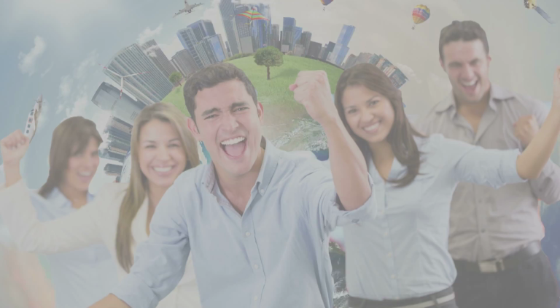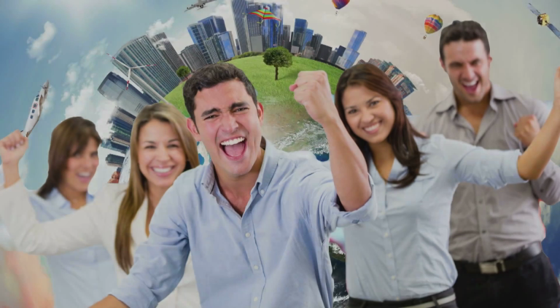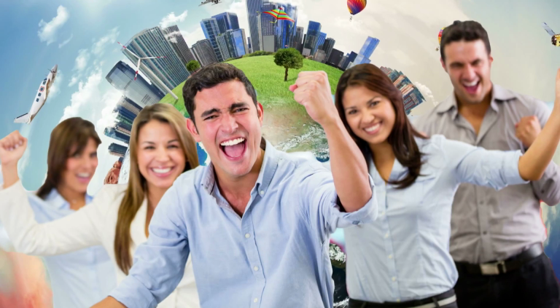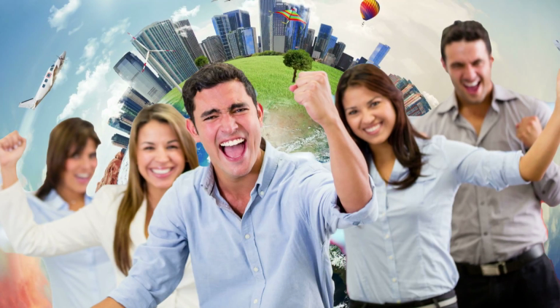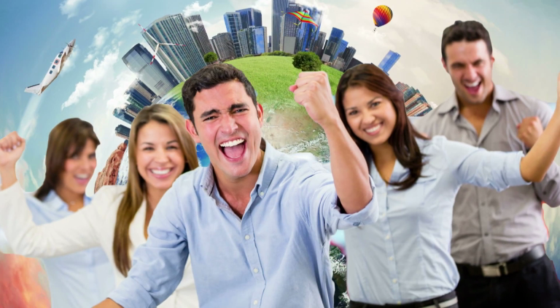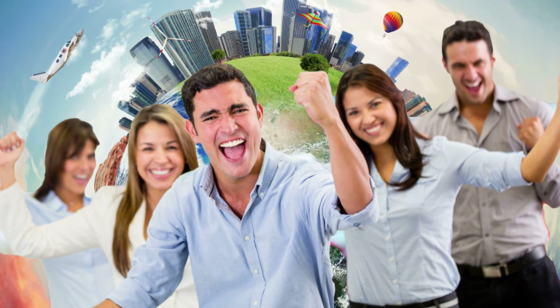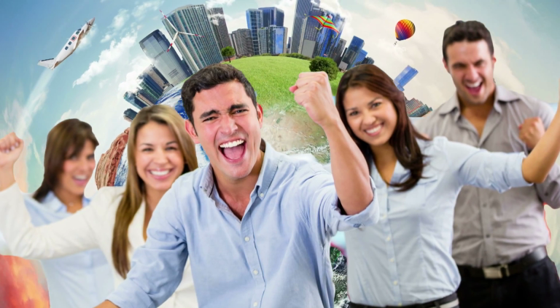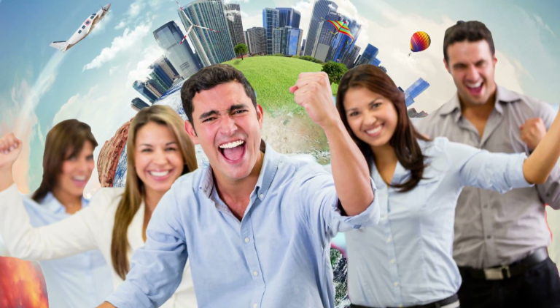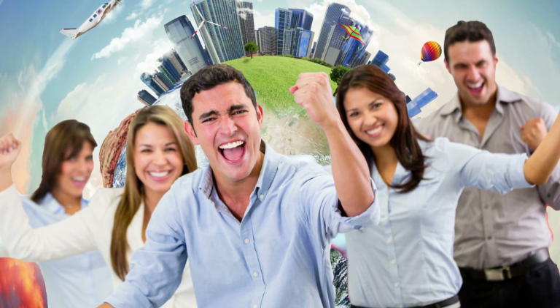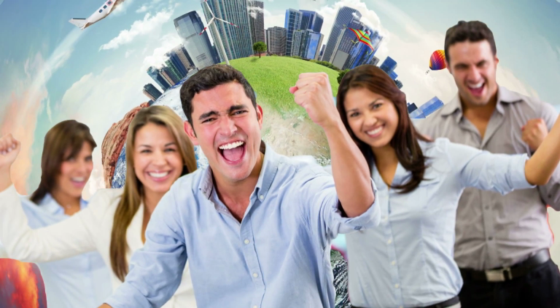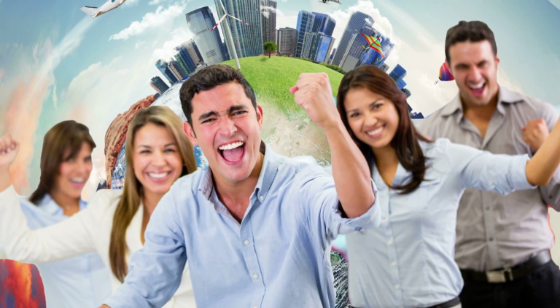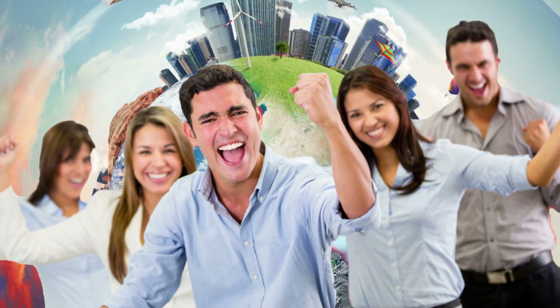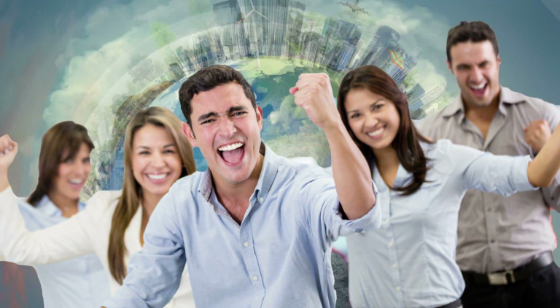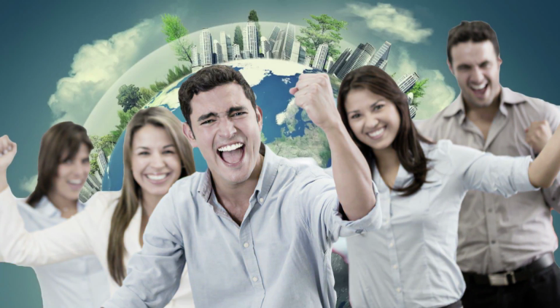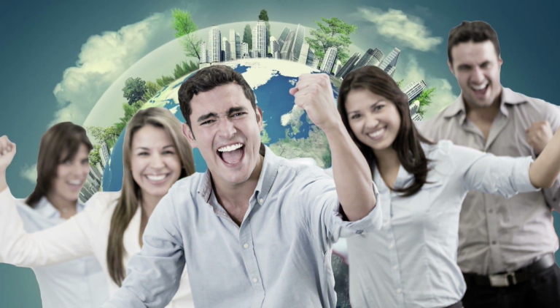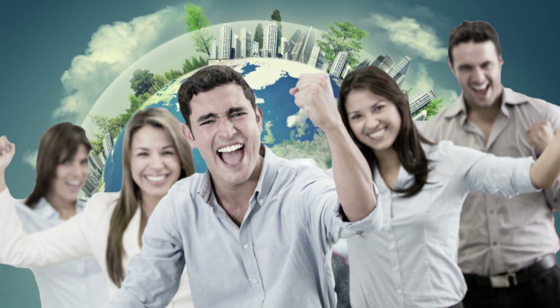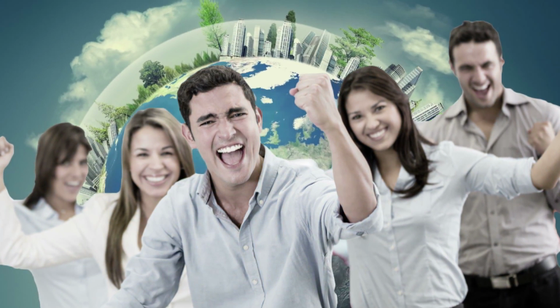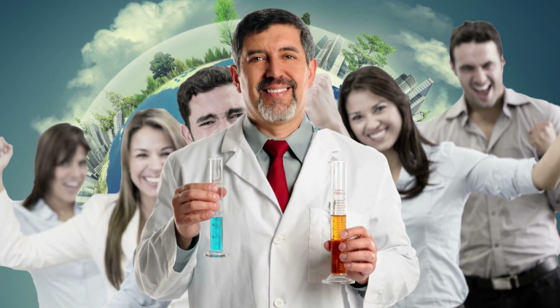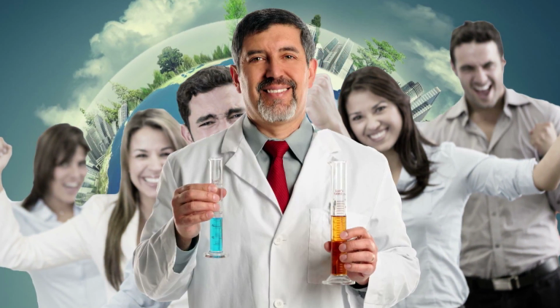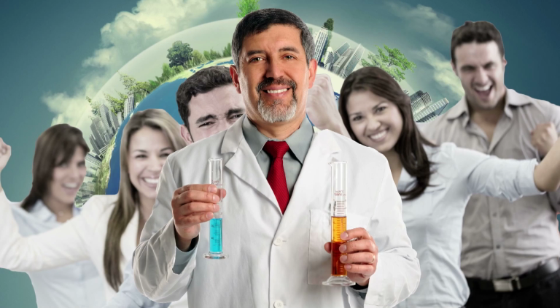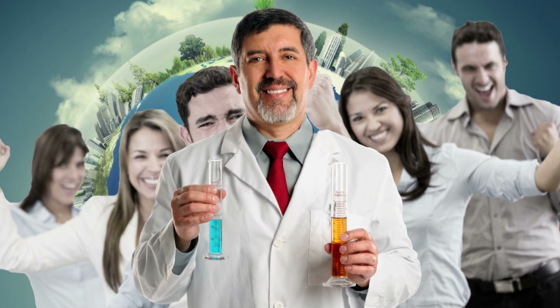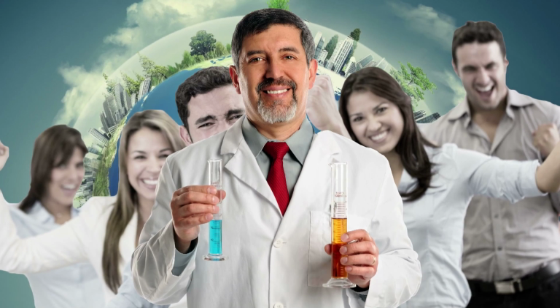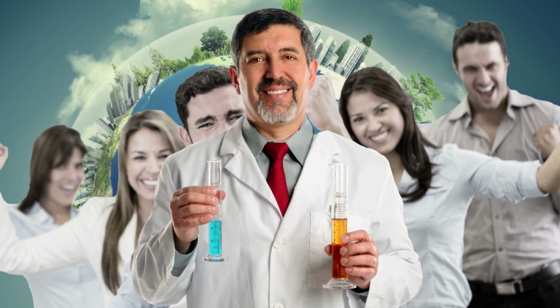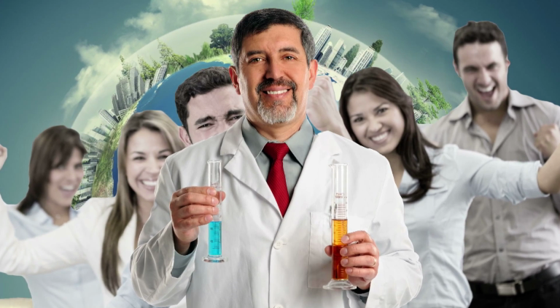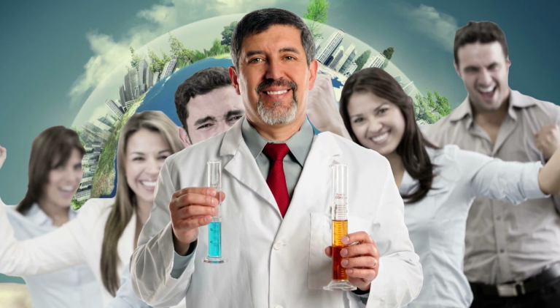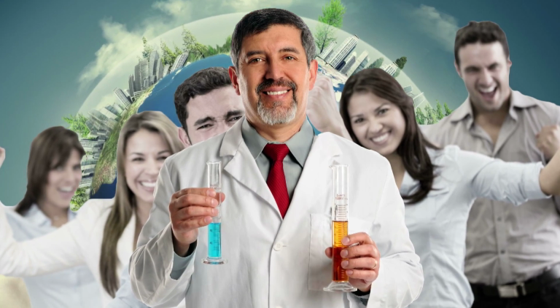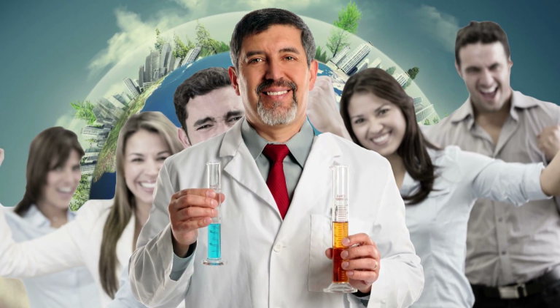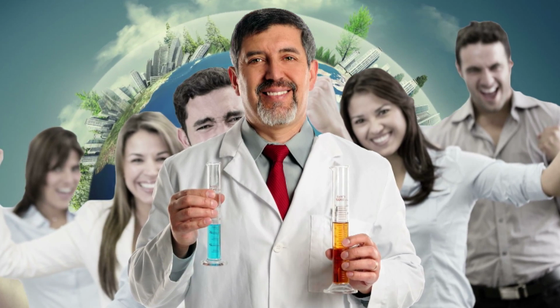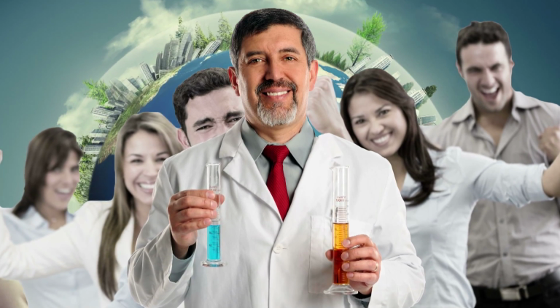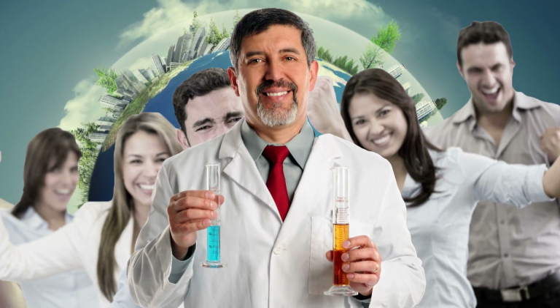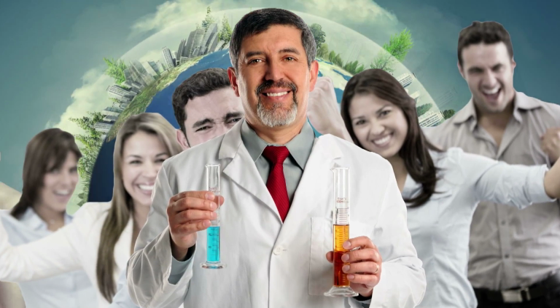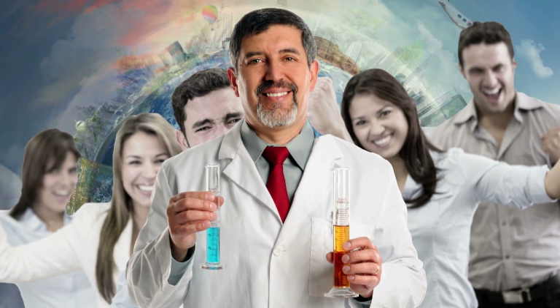So as you celebrate Earth Day, think about pollution and the chemists out there tracking it. Someday their work could help us get rid of it.